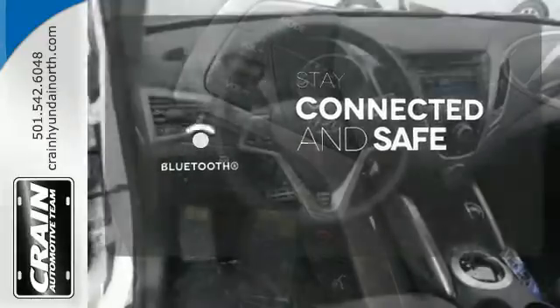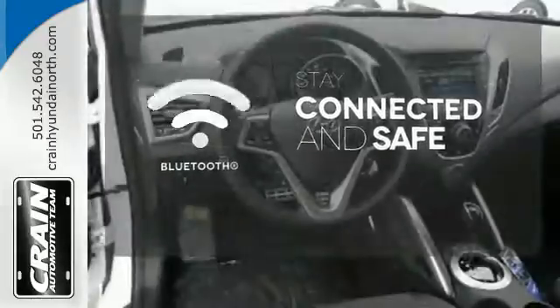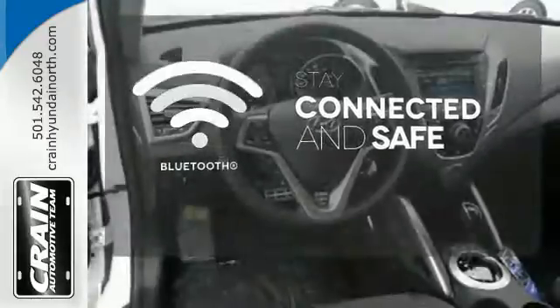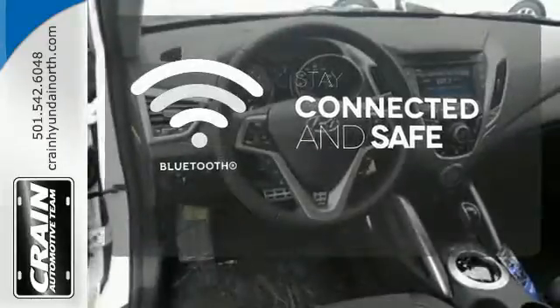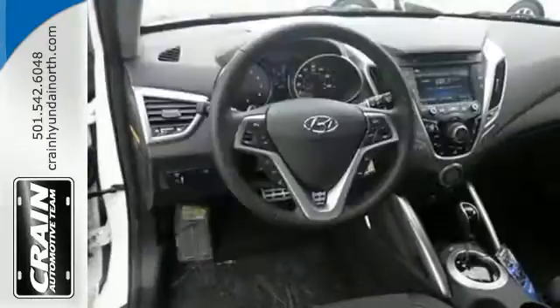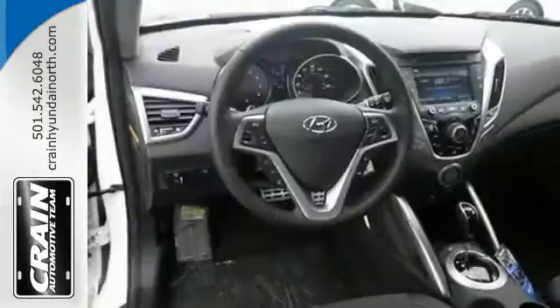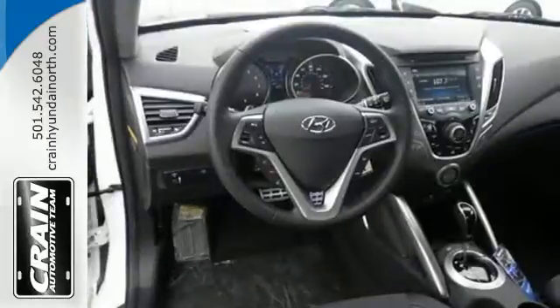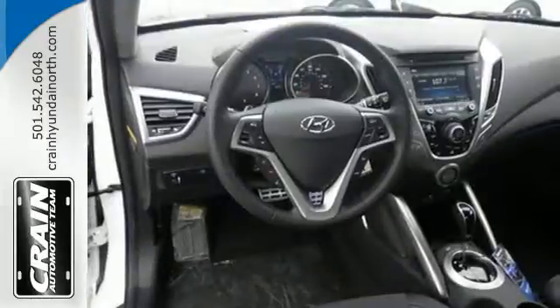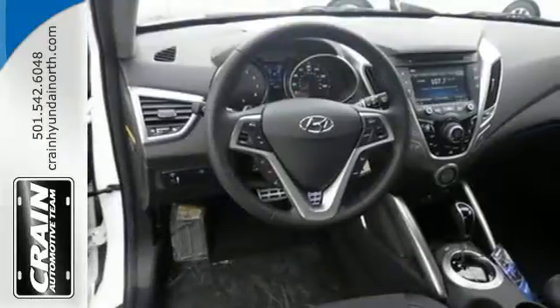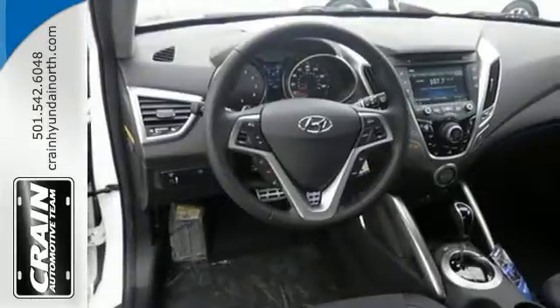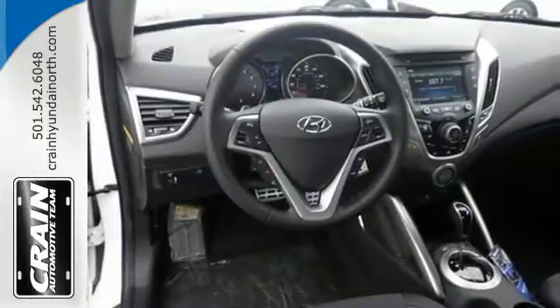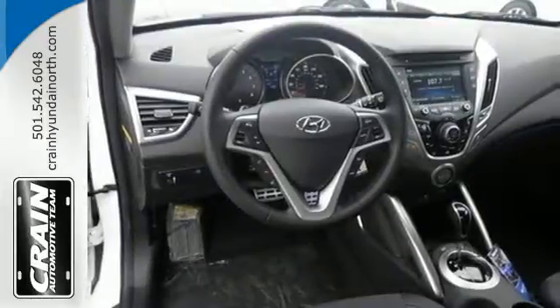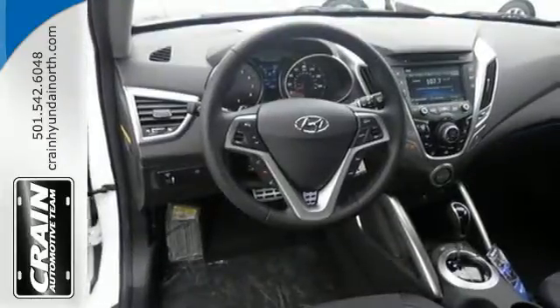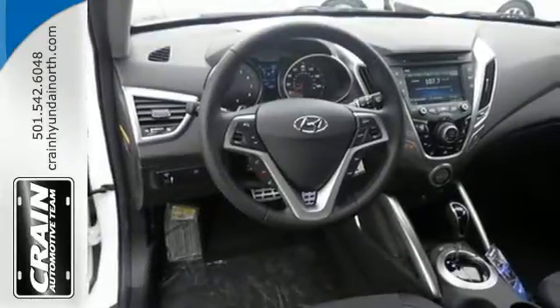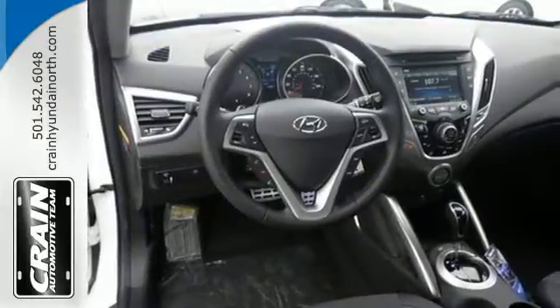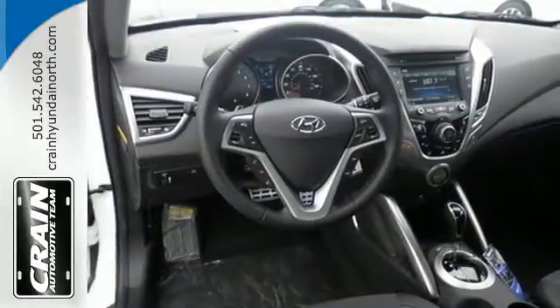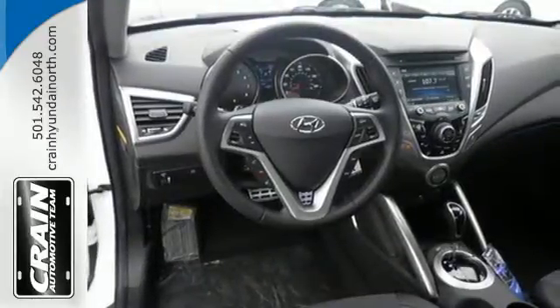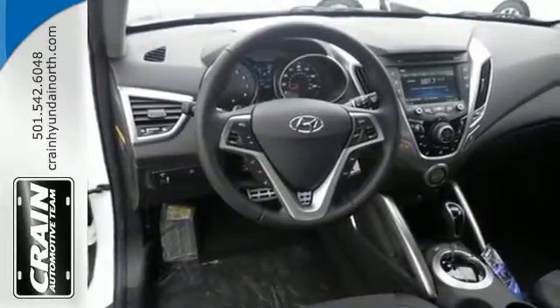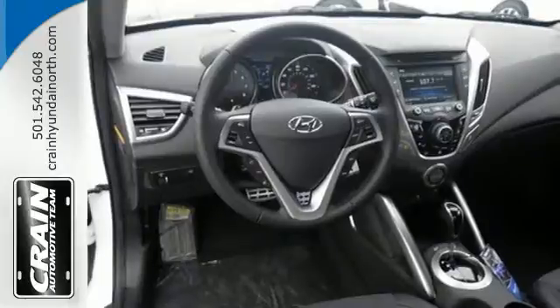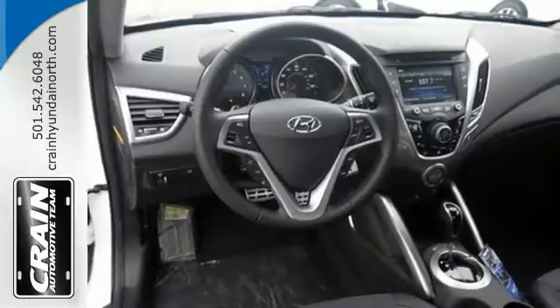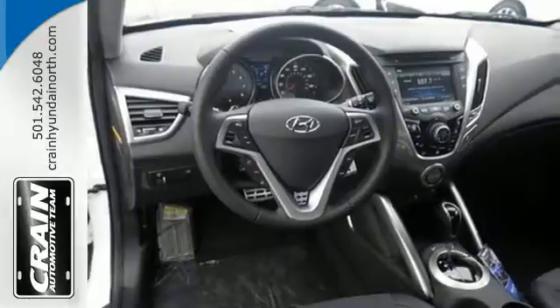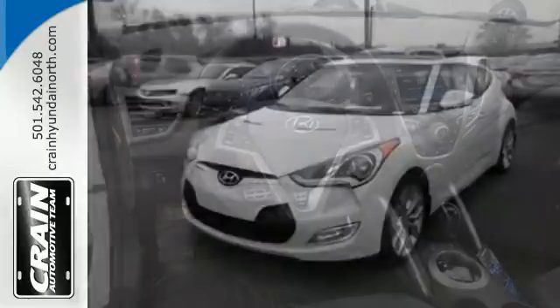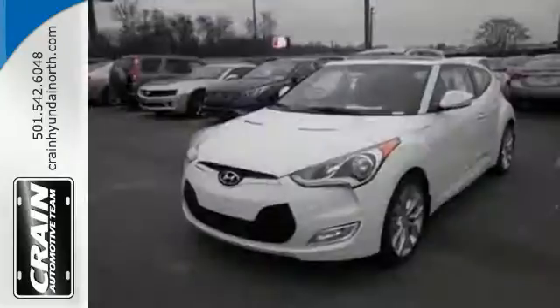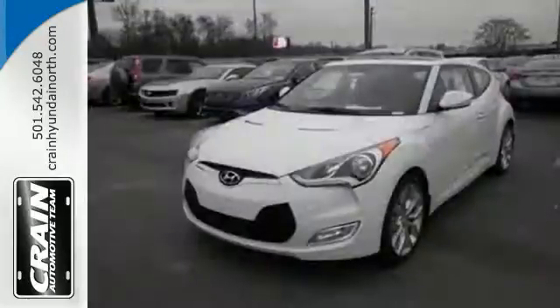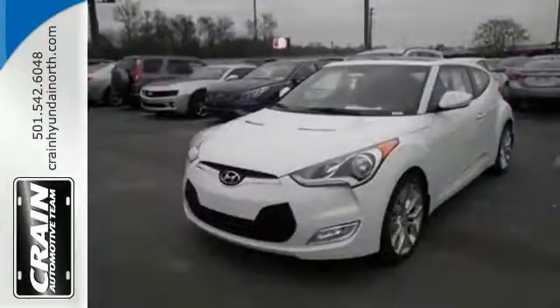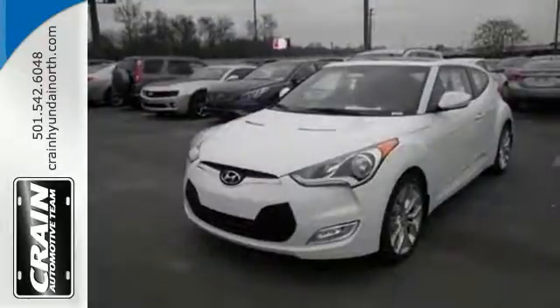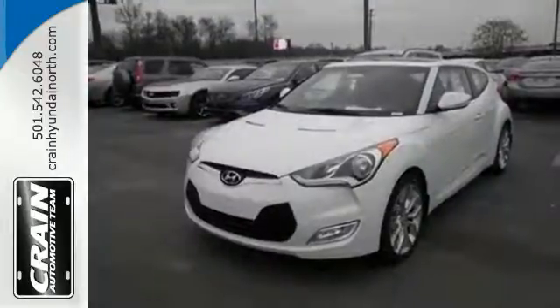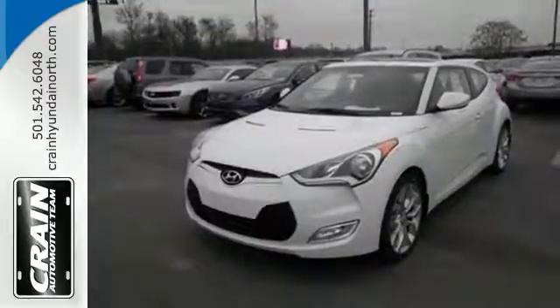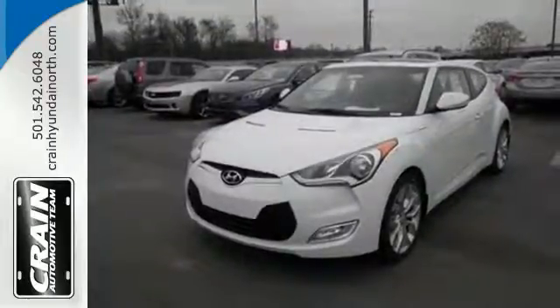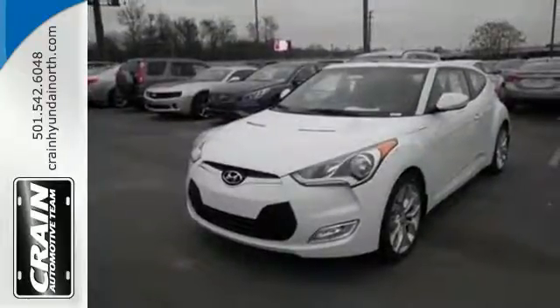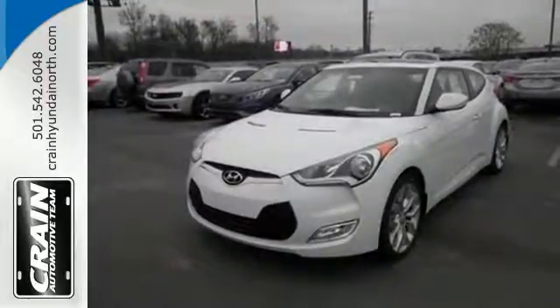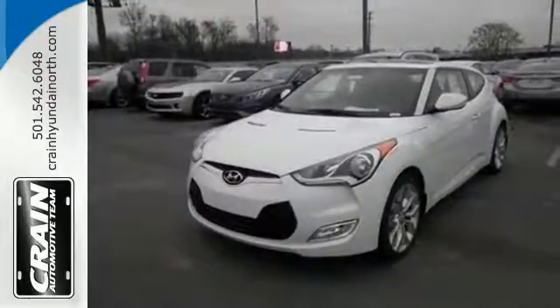Form and function are one in this Hyundai Veloster. Hurry in and take it for a test drive.